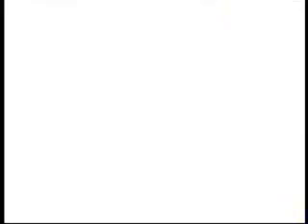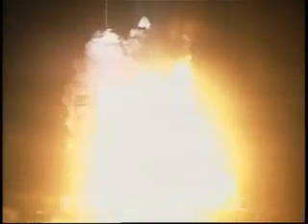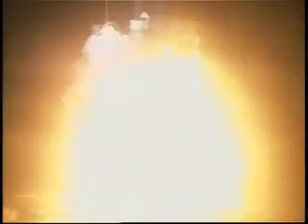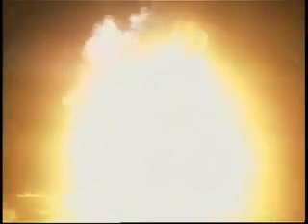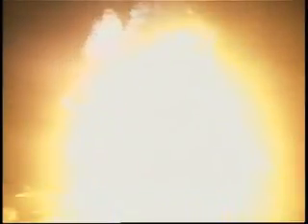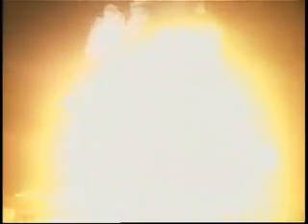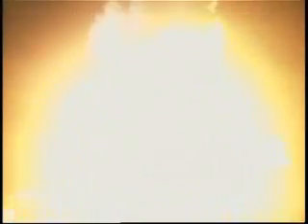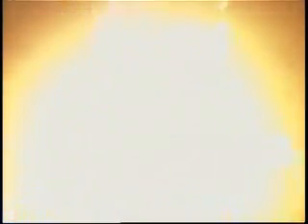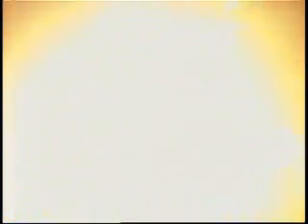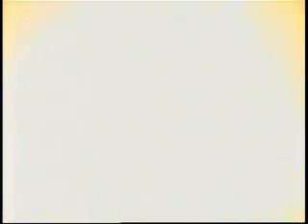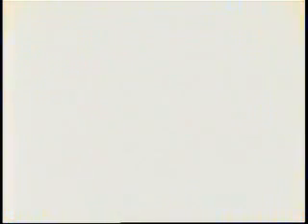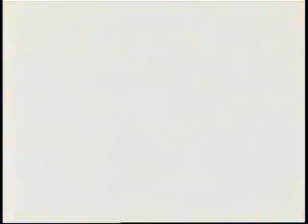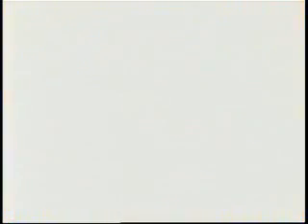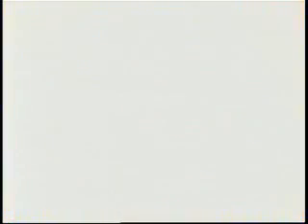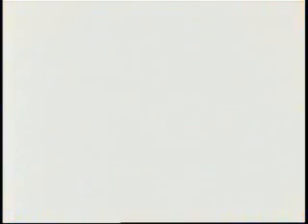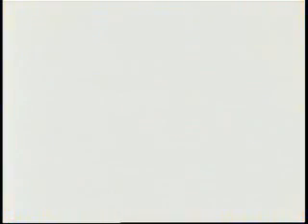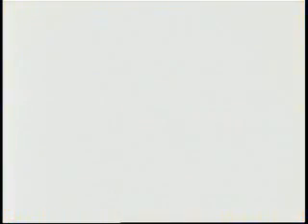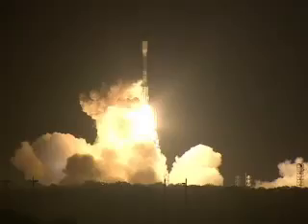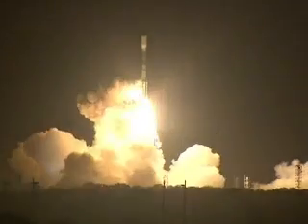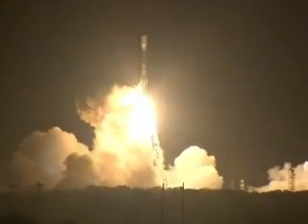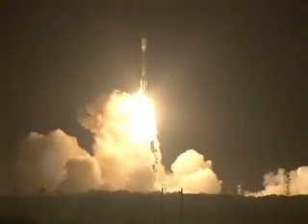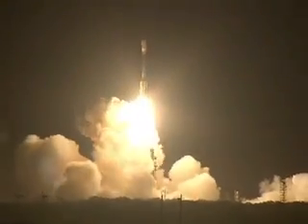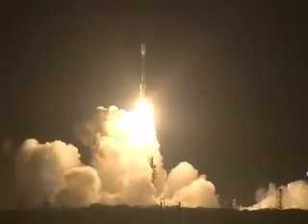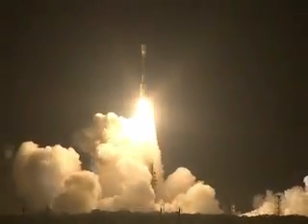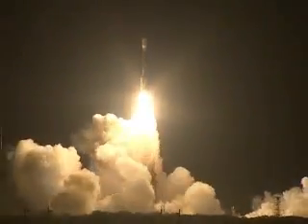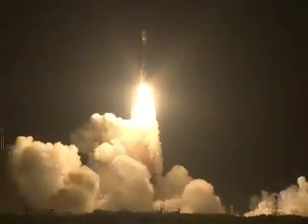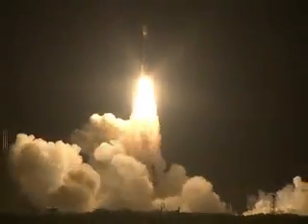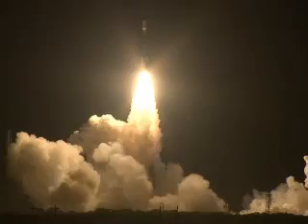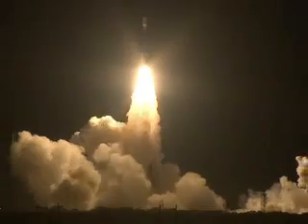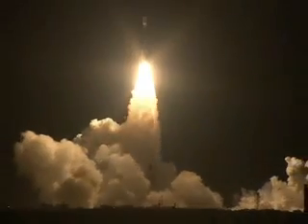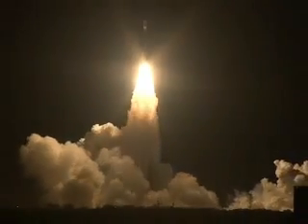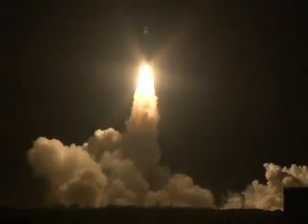And liftoff of the Delta II rocket with Kepler, on a search for planets in some way like our own.